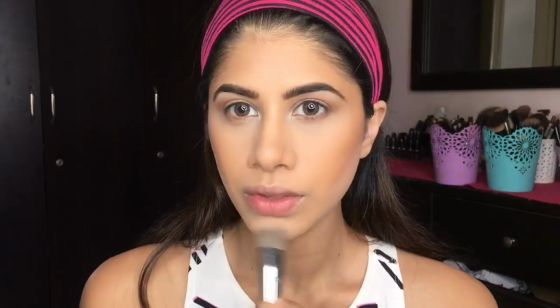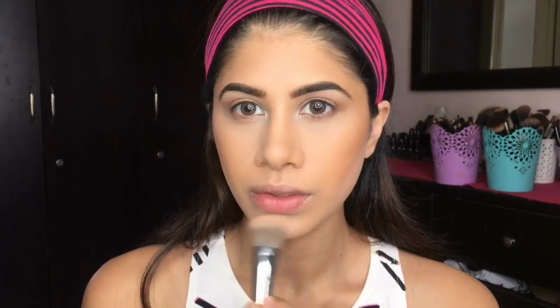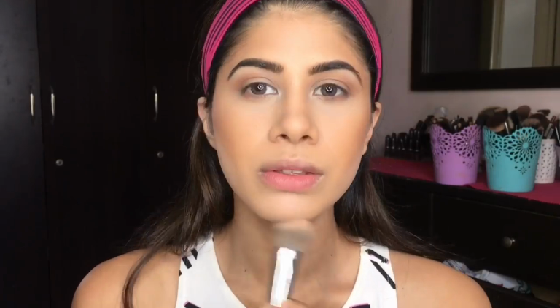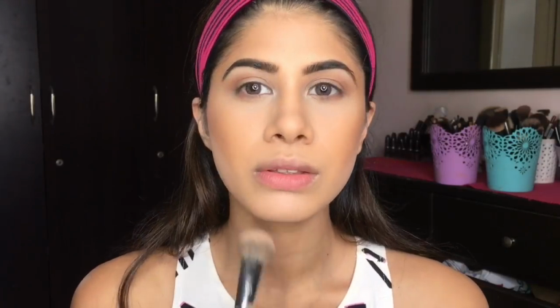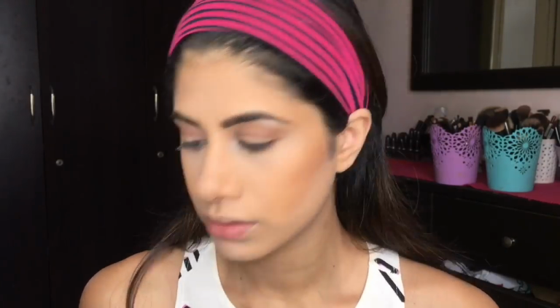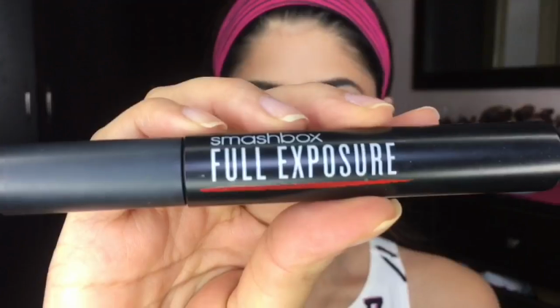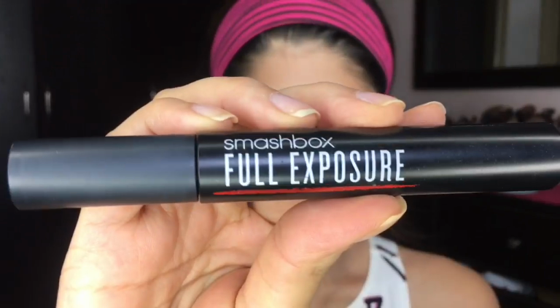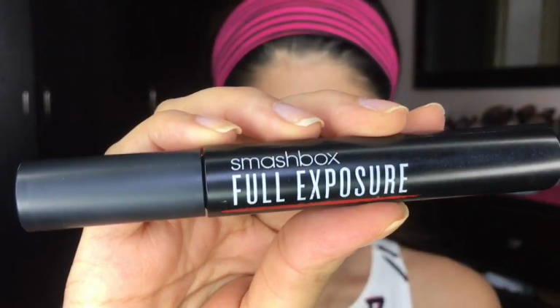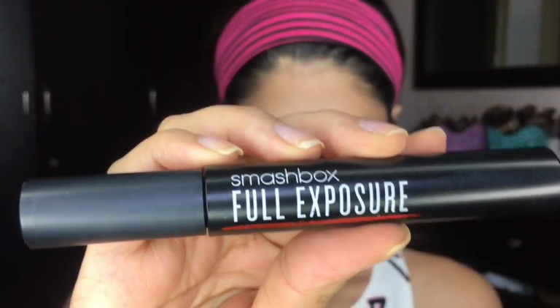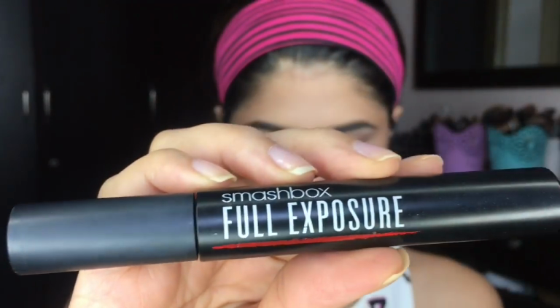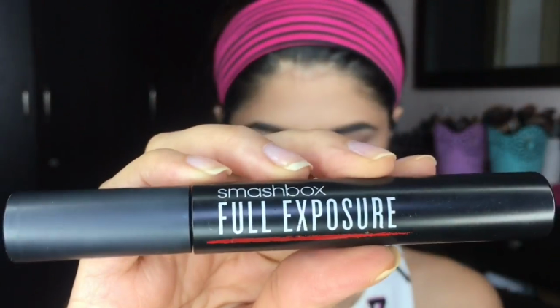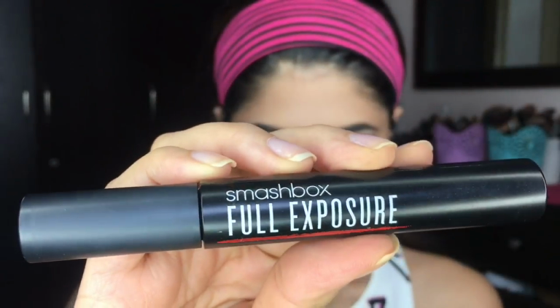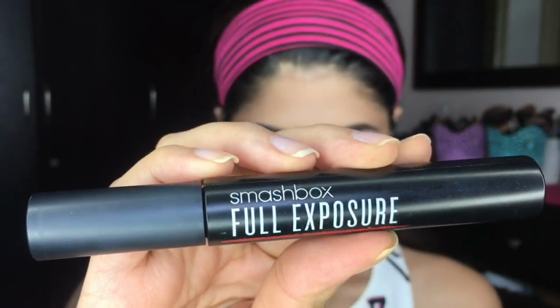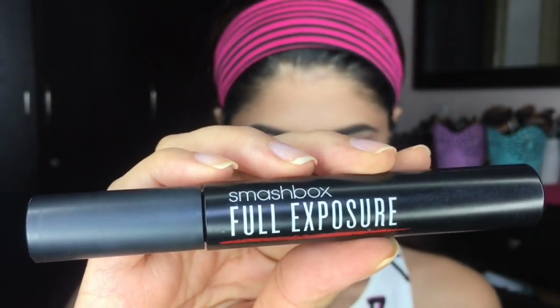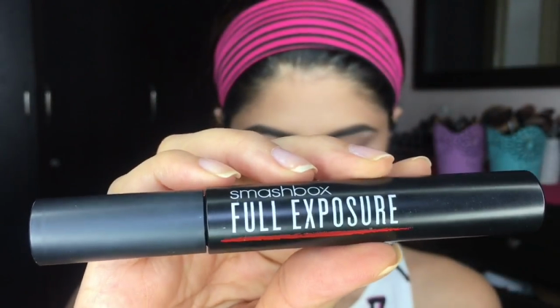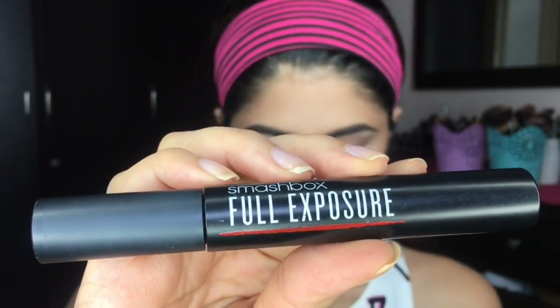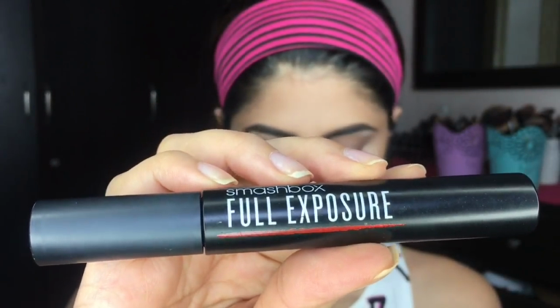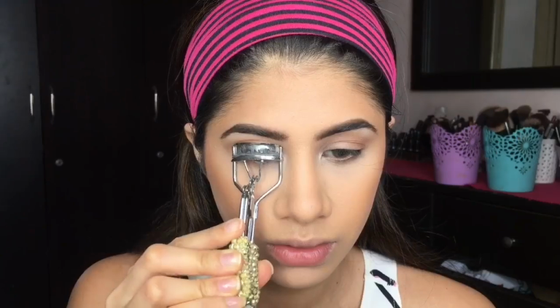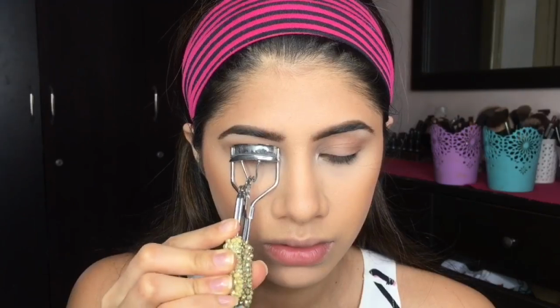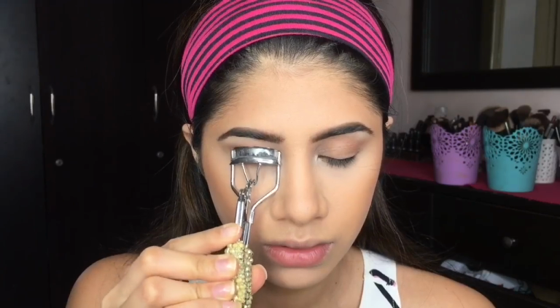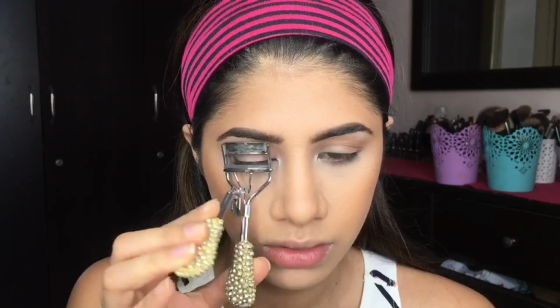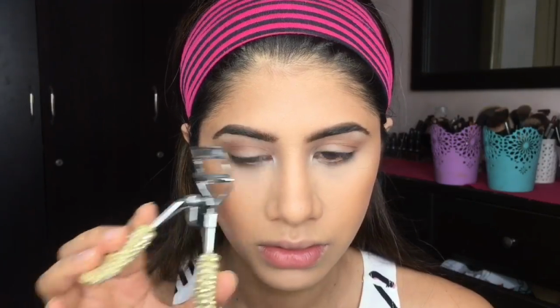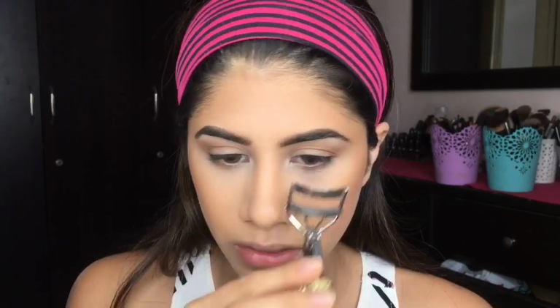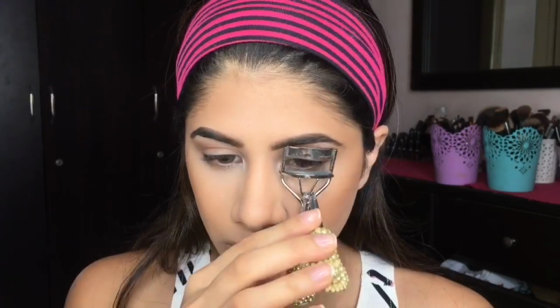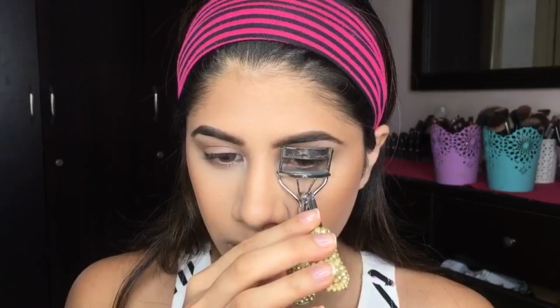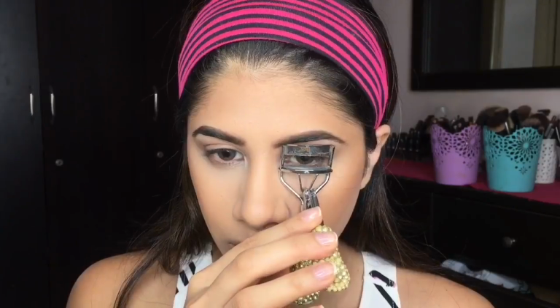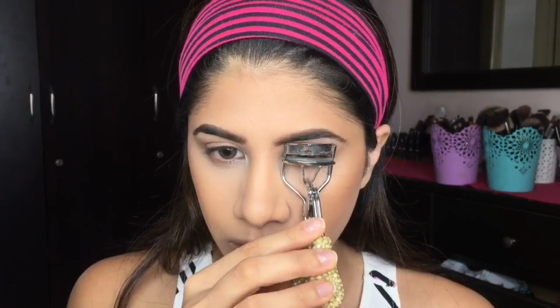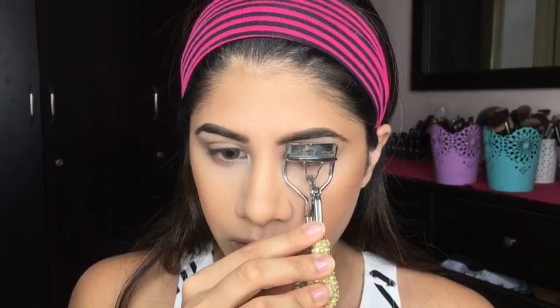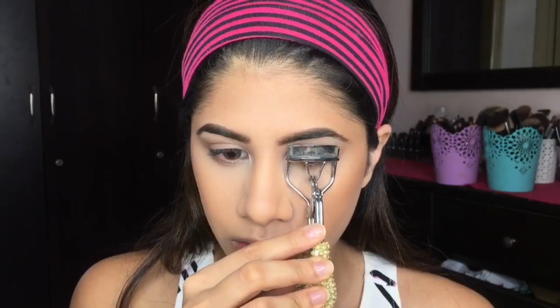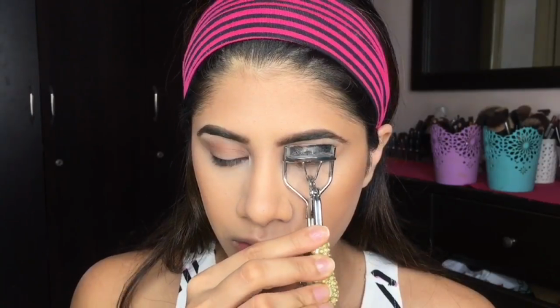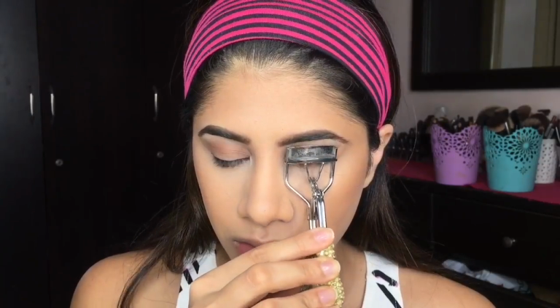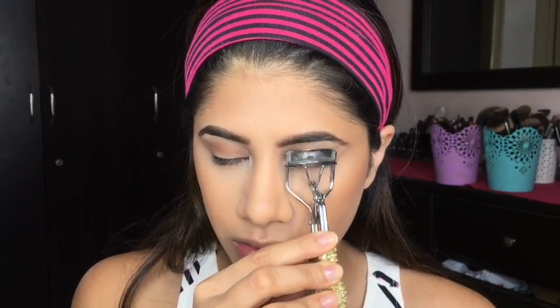Then I'm taking the Smashbox Full Exposure Mascara and I'm just gonna layer that on after curling my lashes.